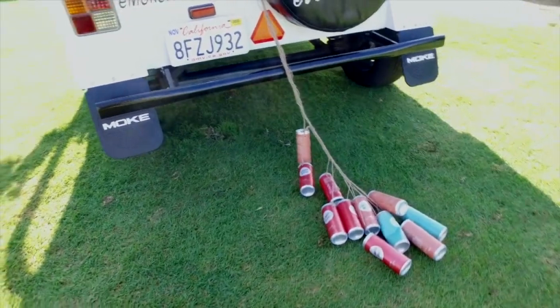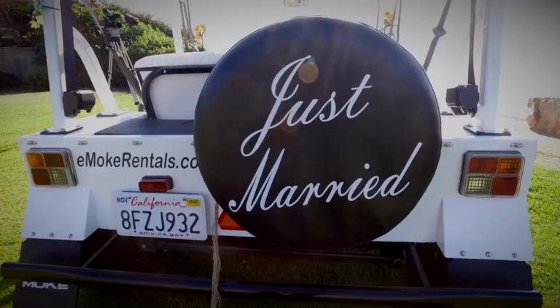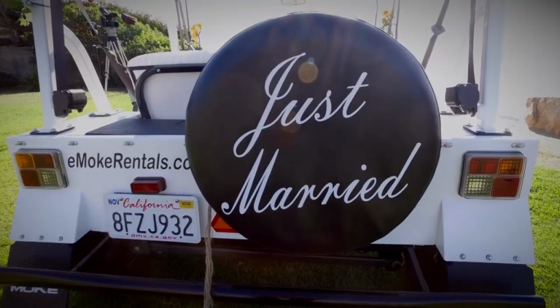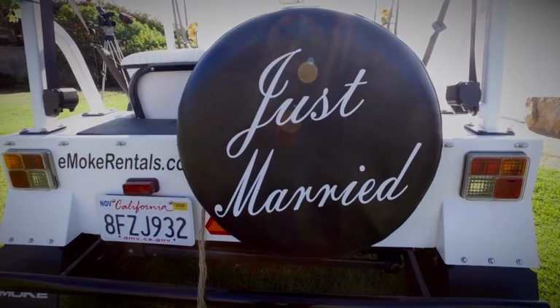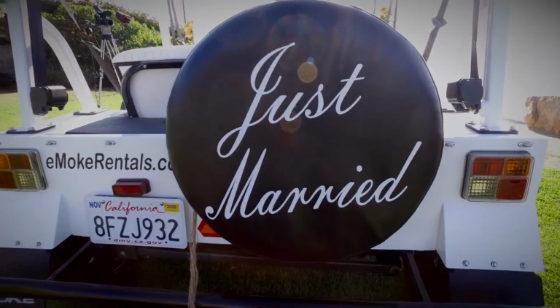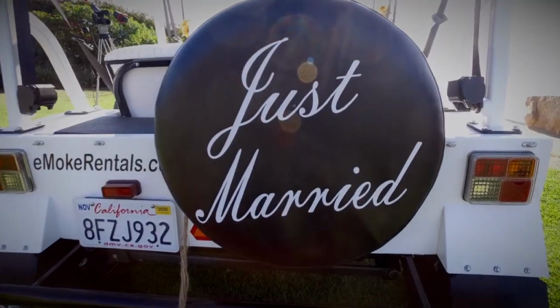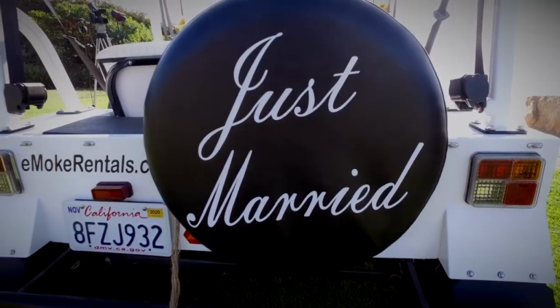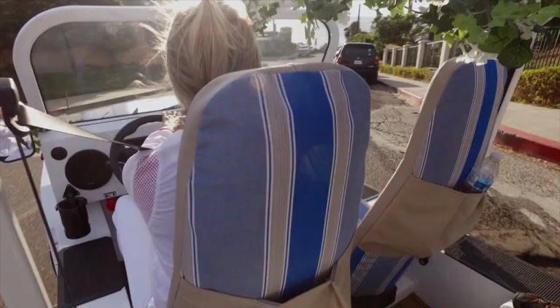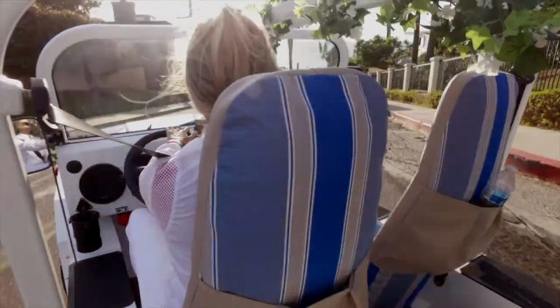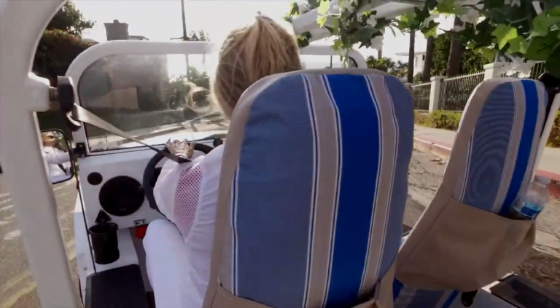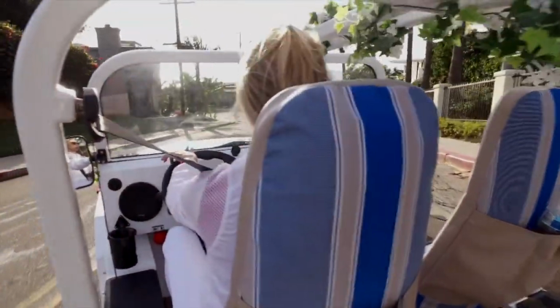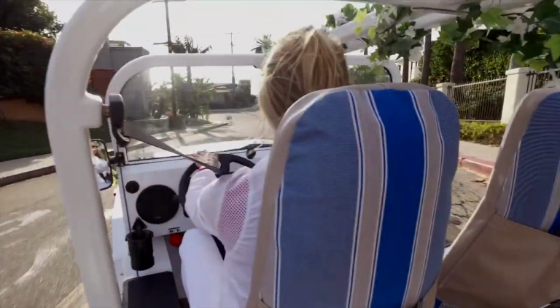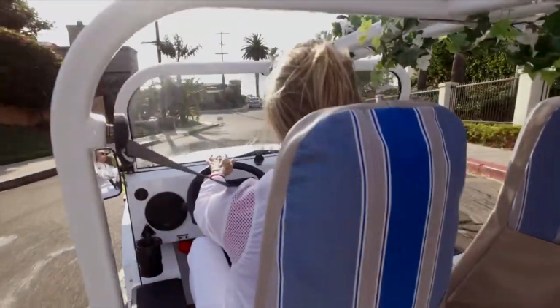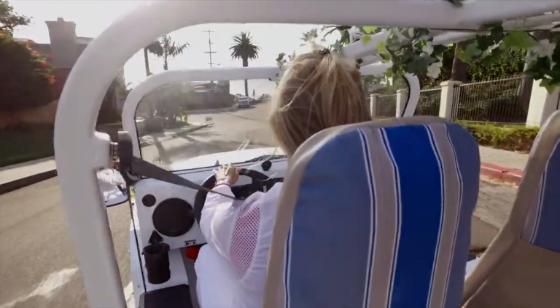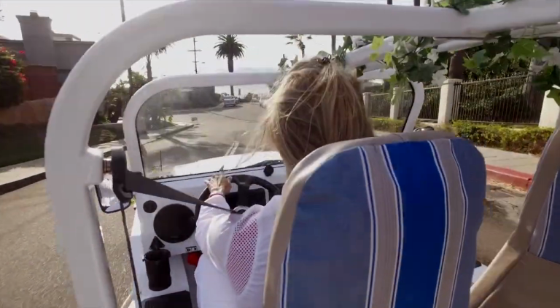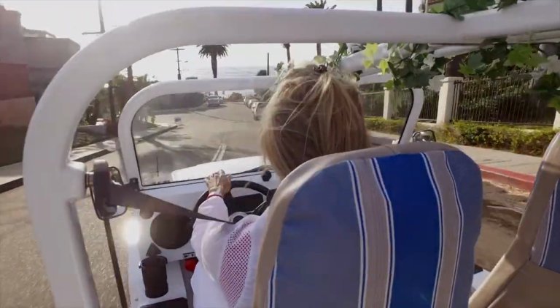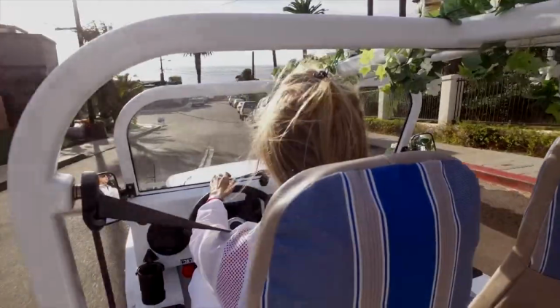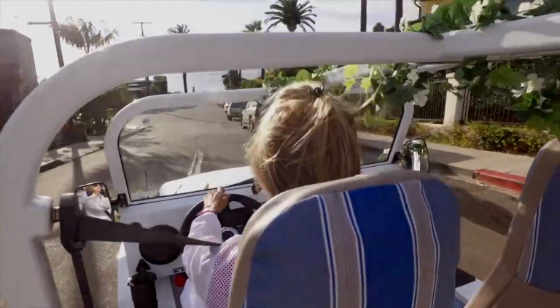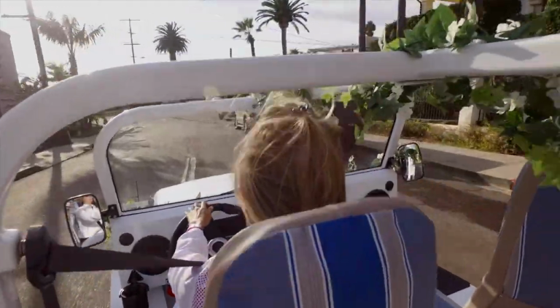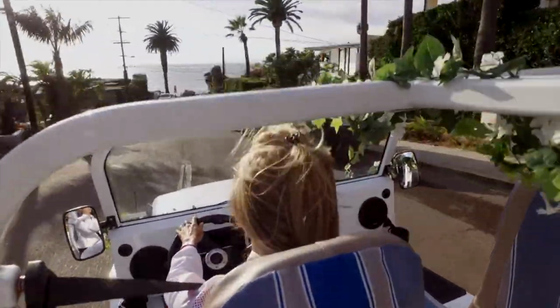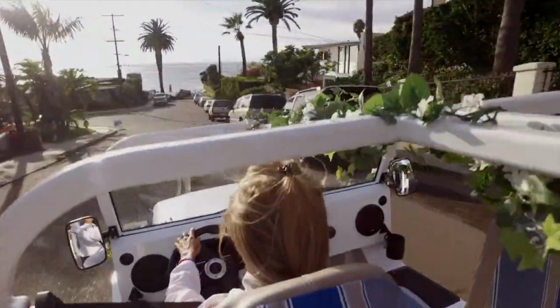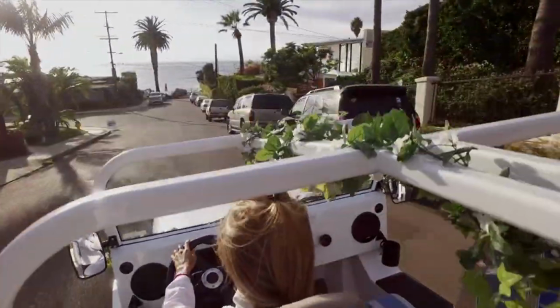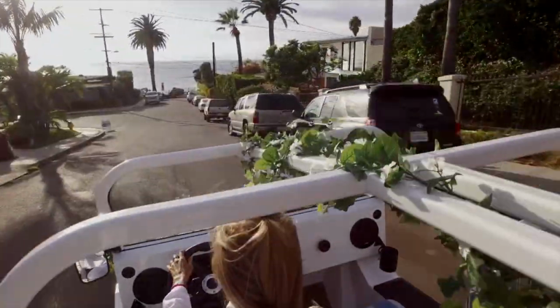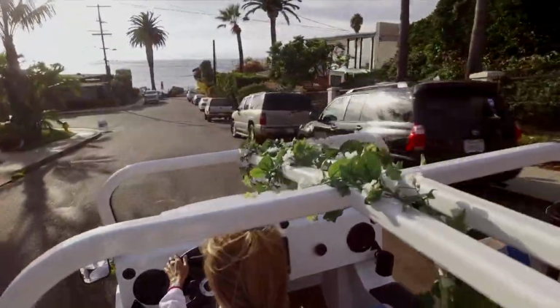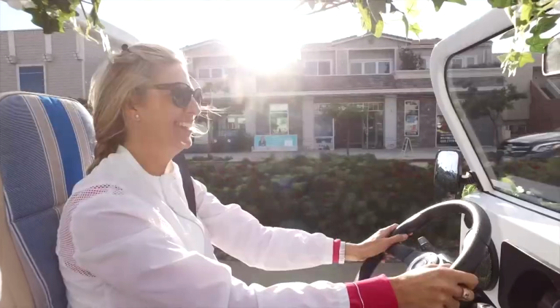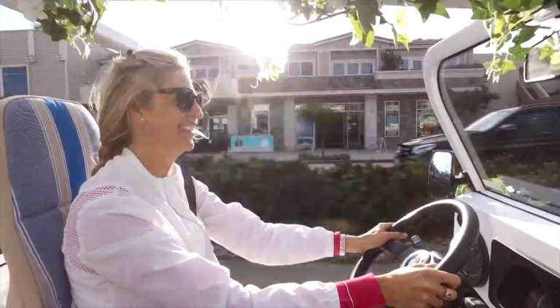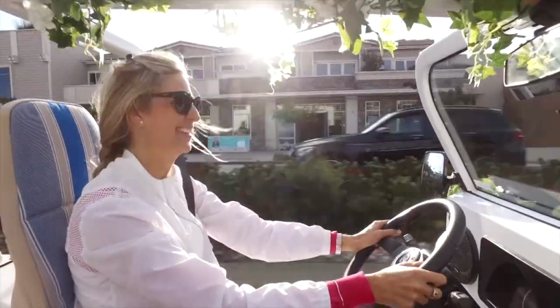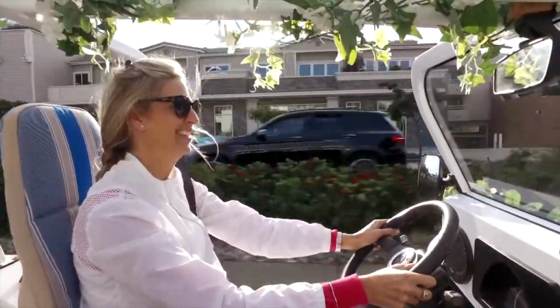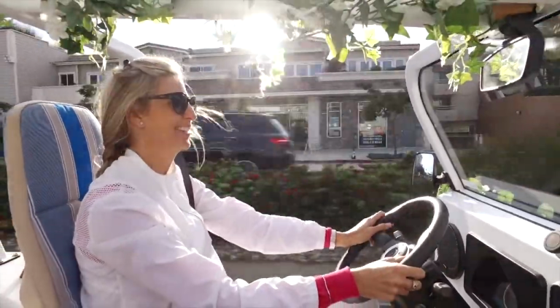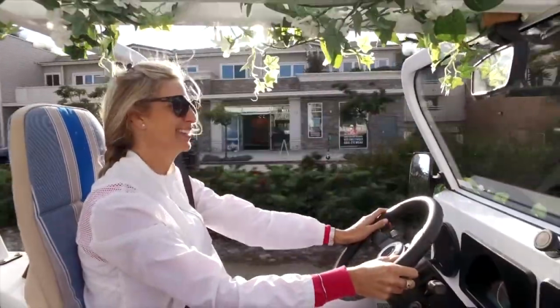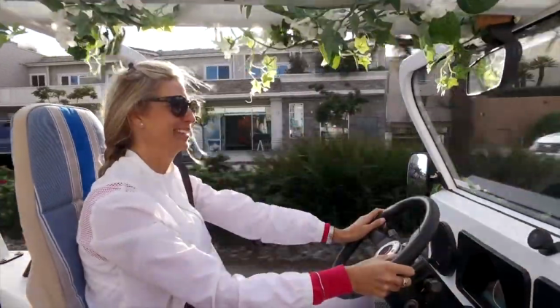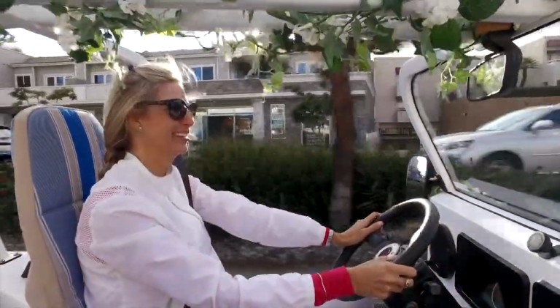Since they've become electric, they are eco-friendly, zero emissions, and obviously very quiet — so great for weddings.